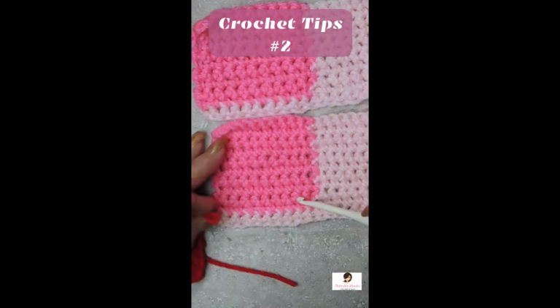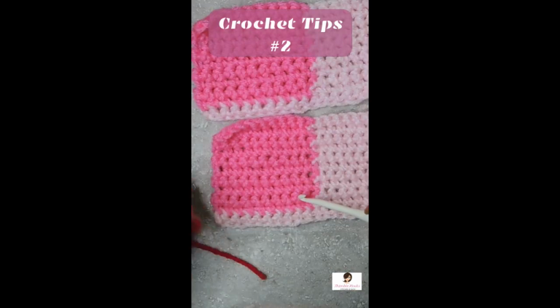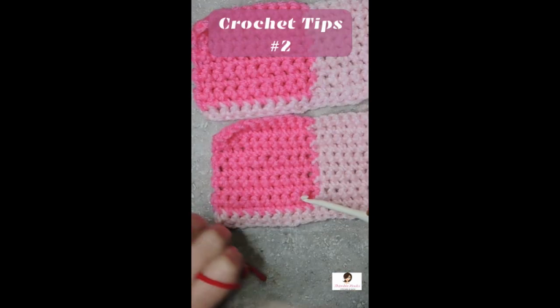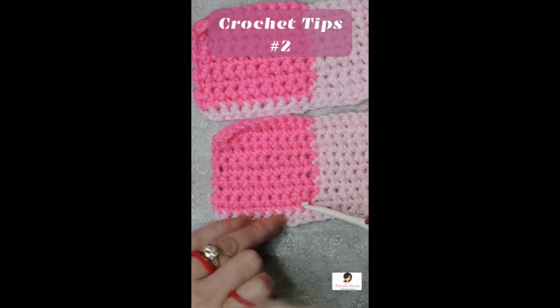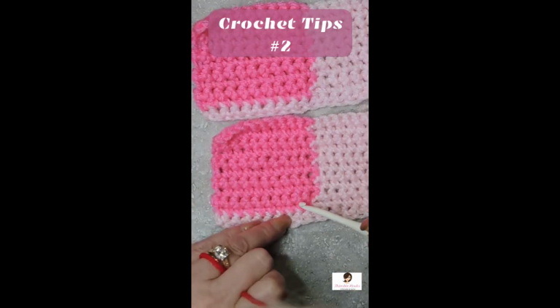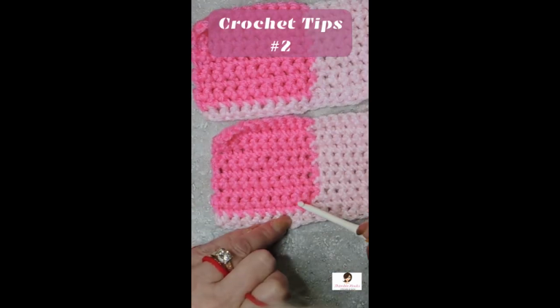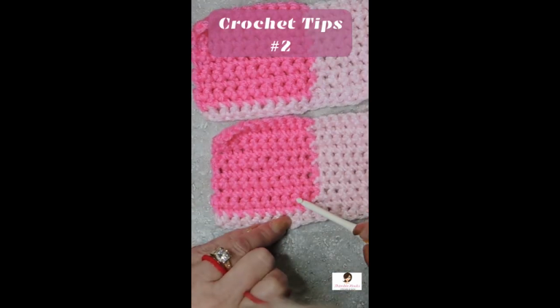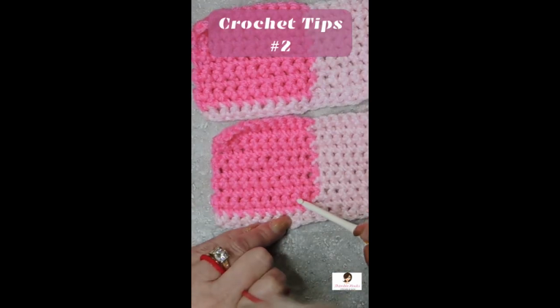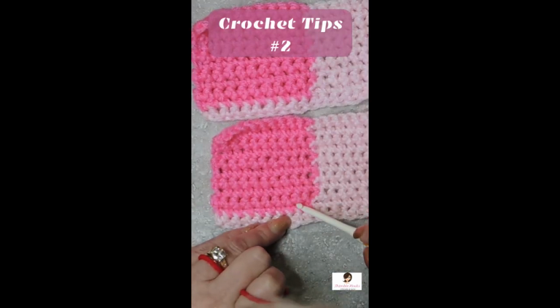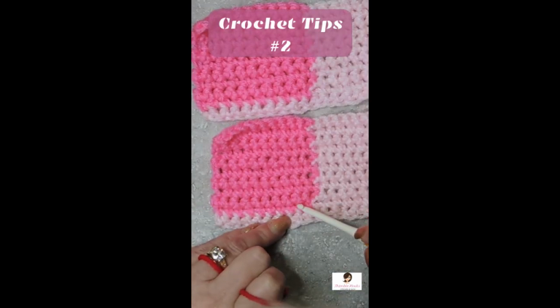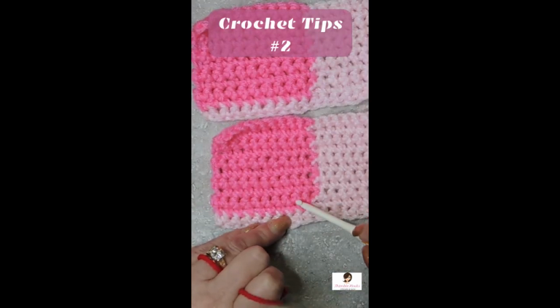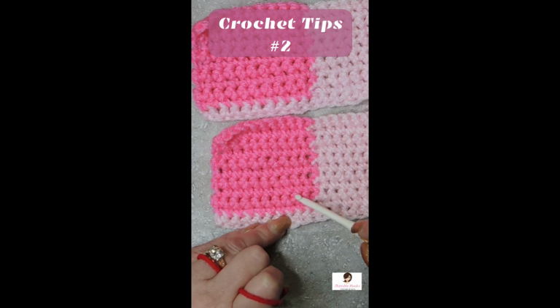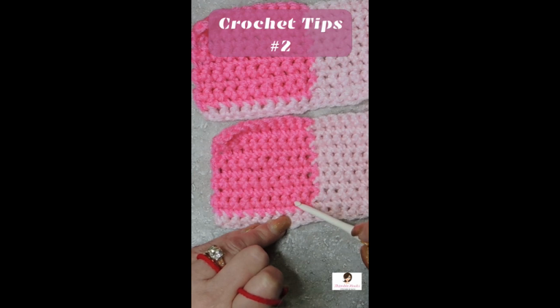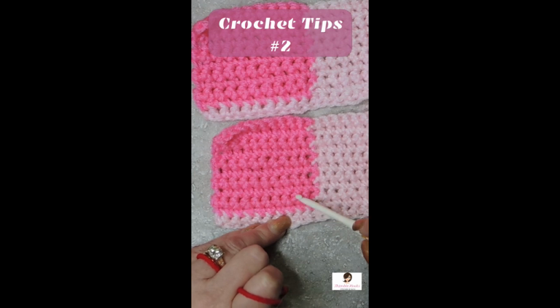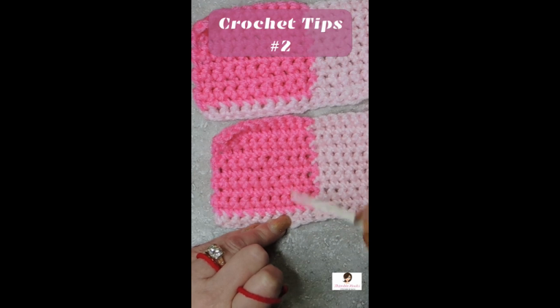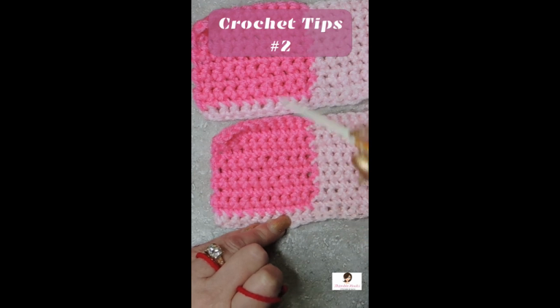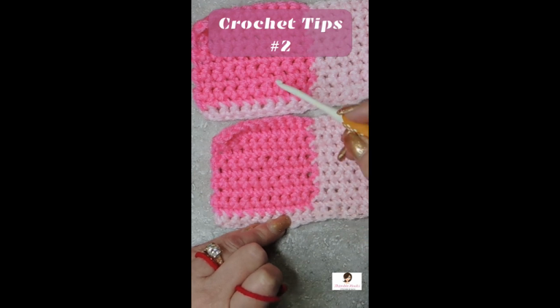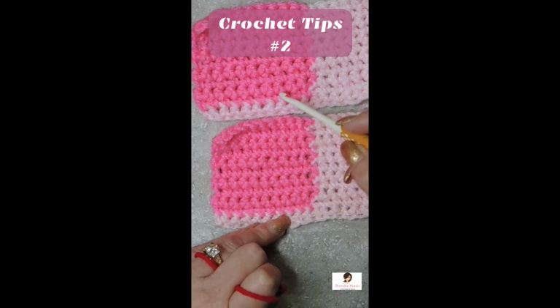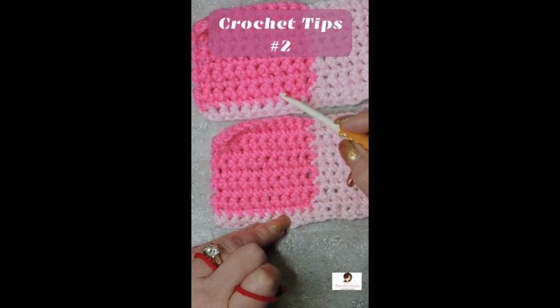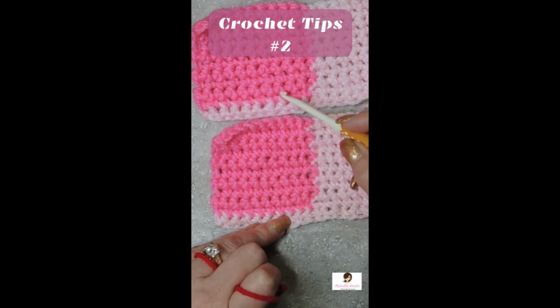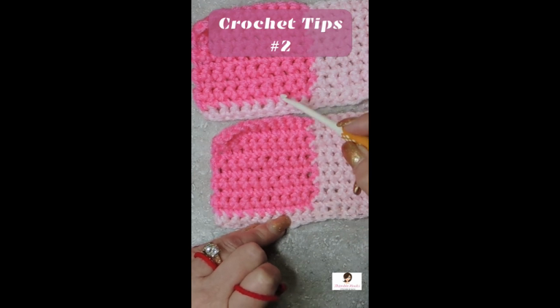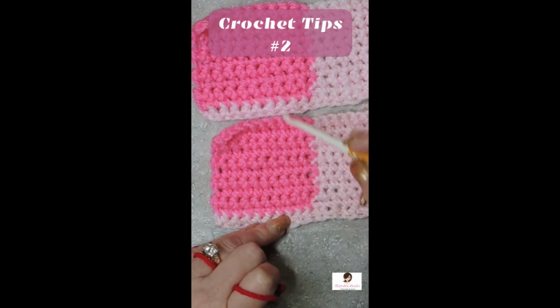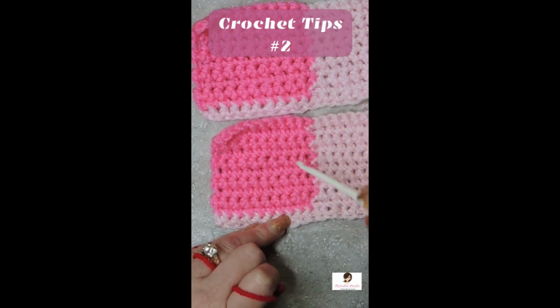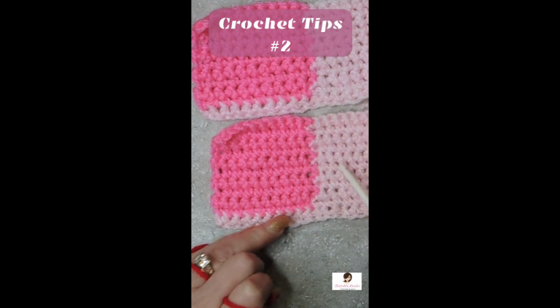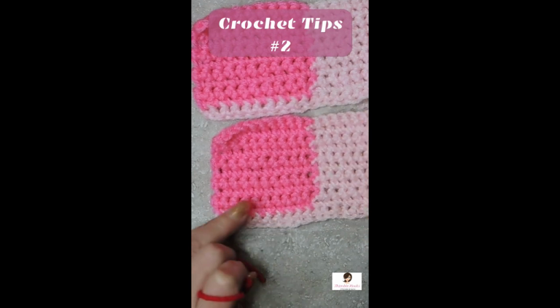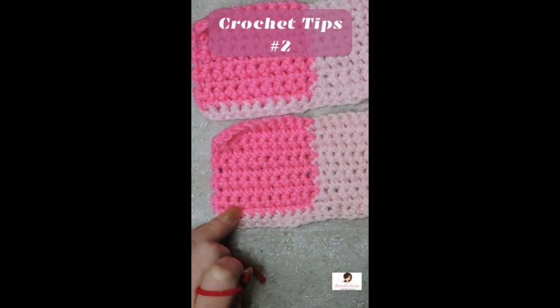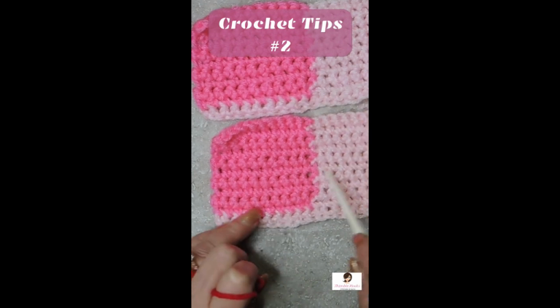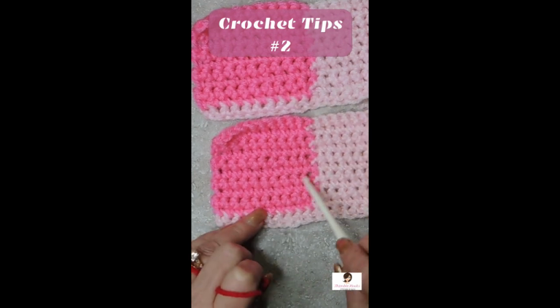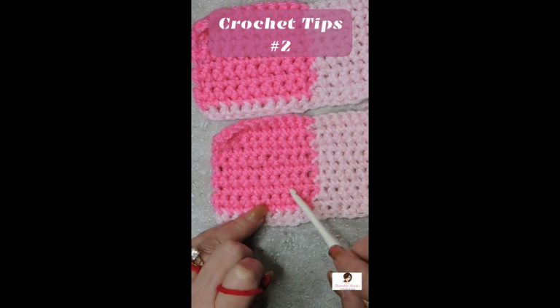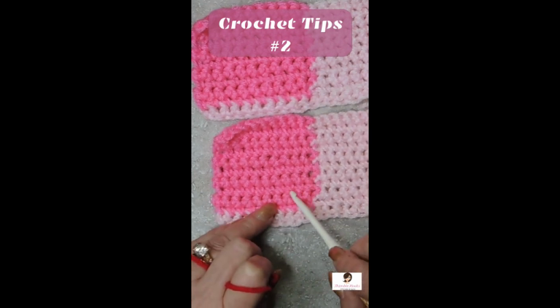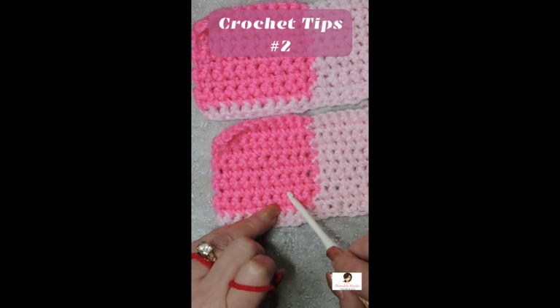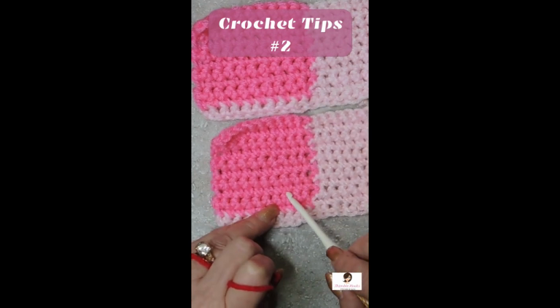Not drastically different, but they do look a little bit different and they're definitely tighter stitches. They are much more narrow.